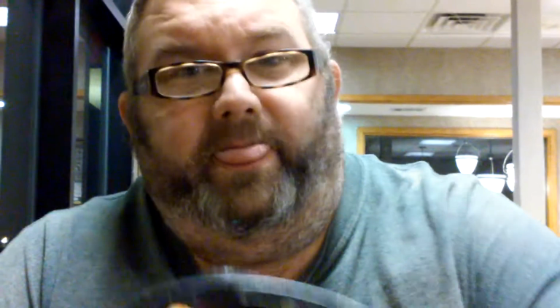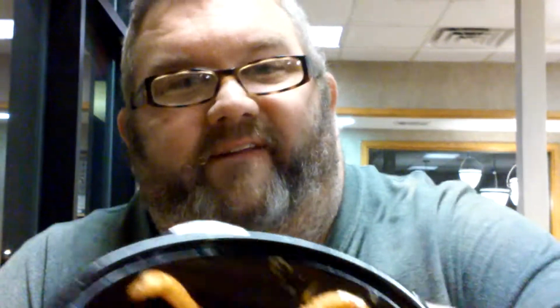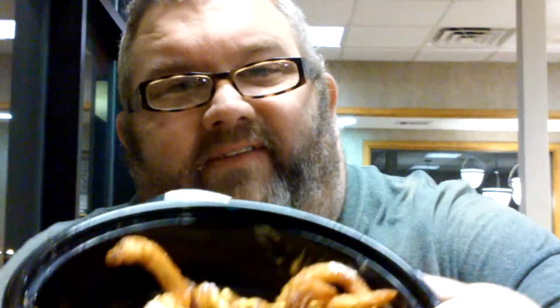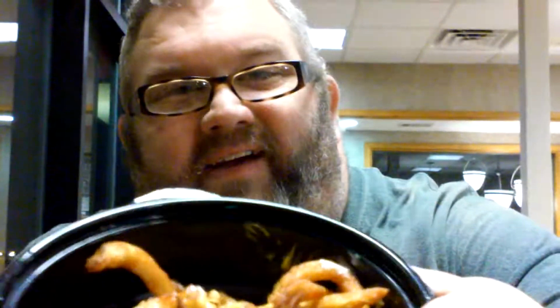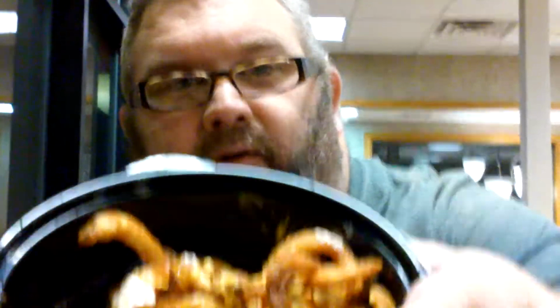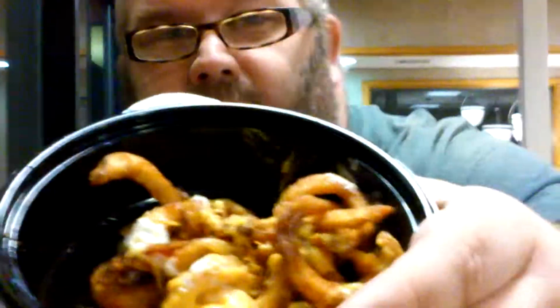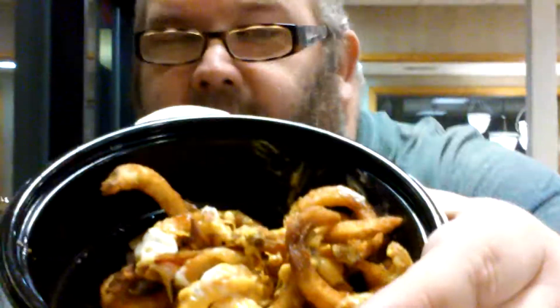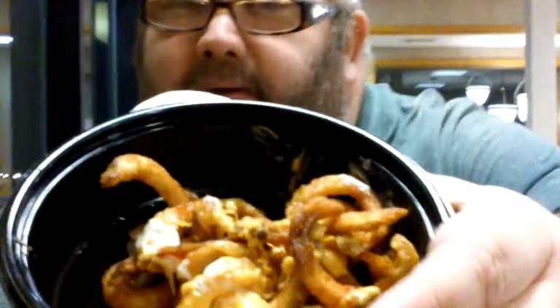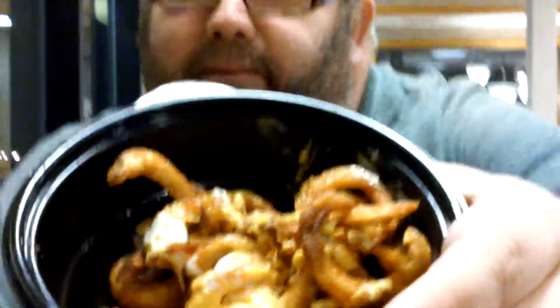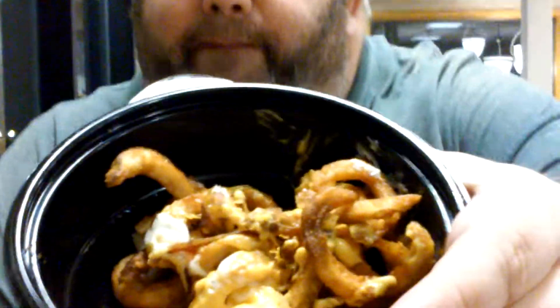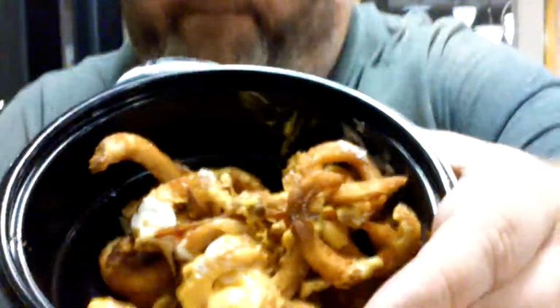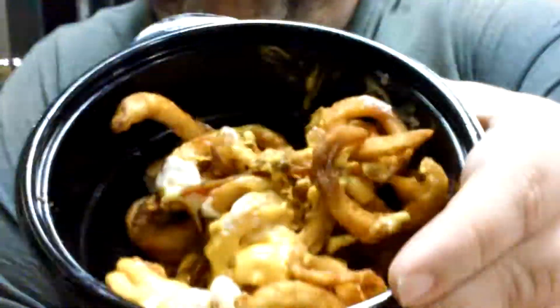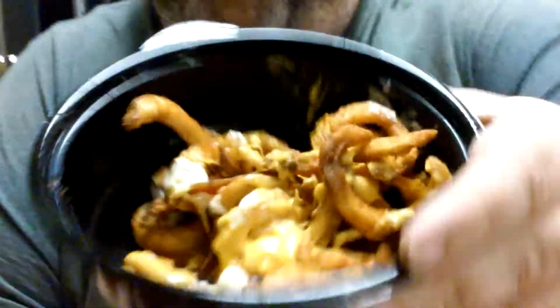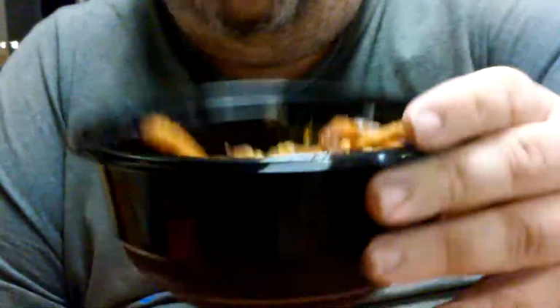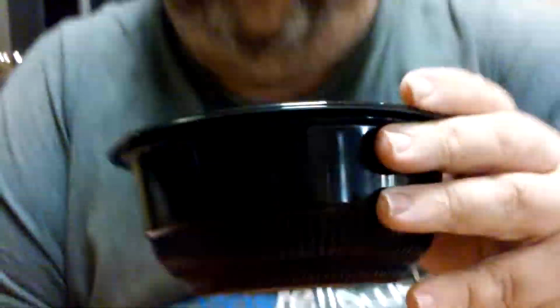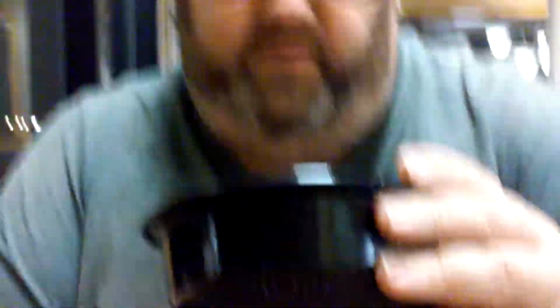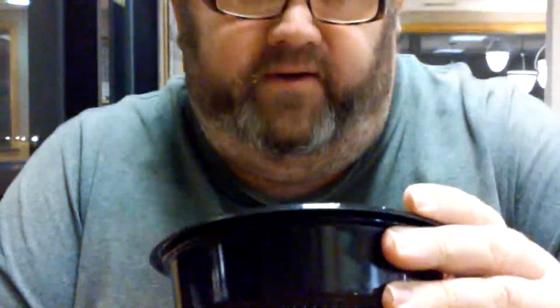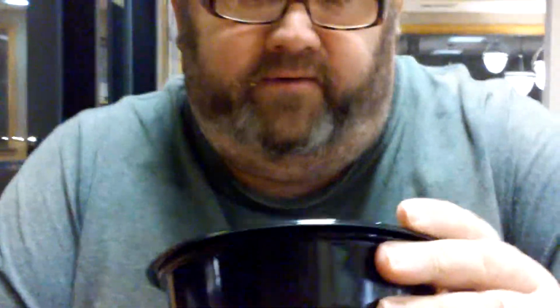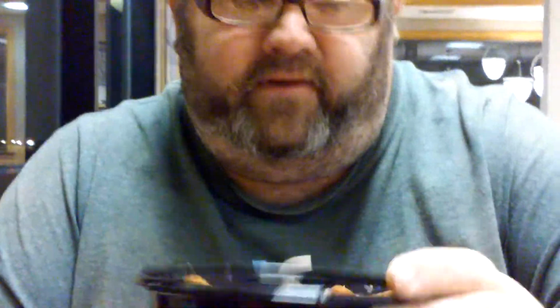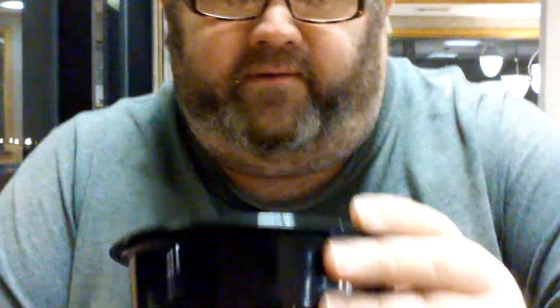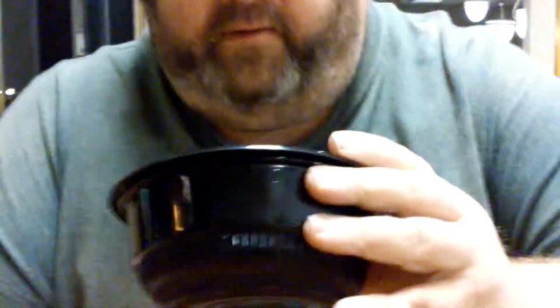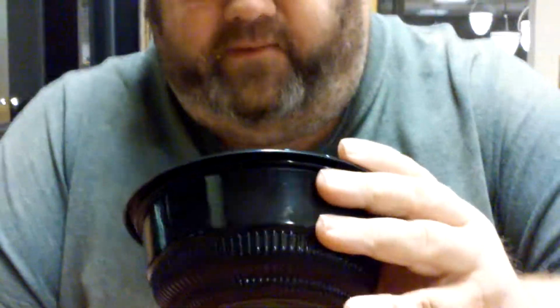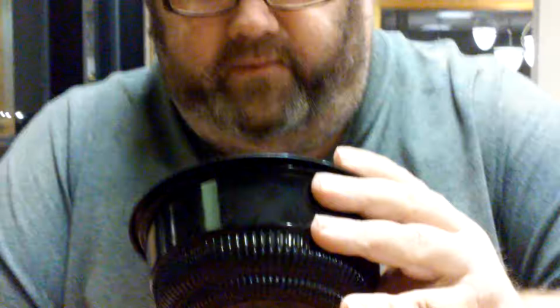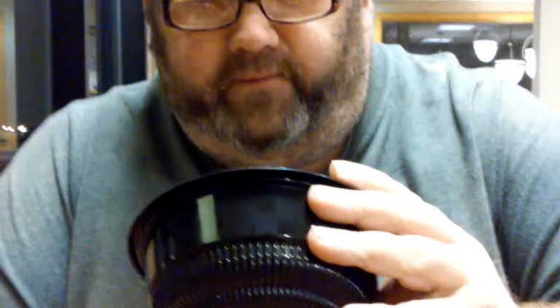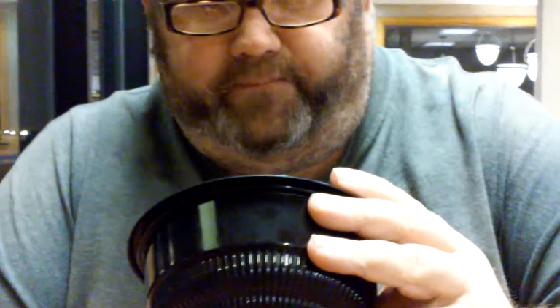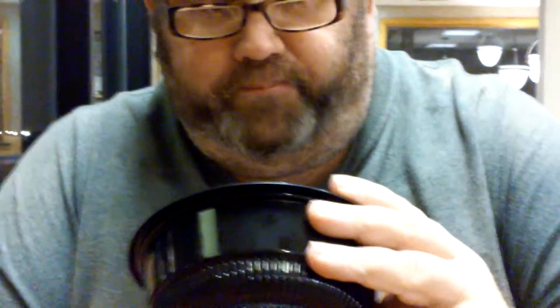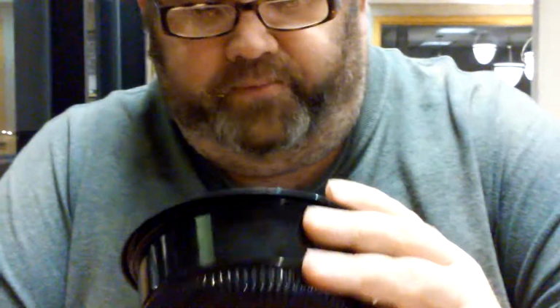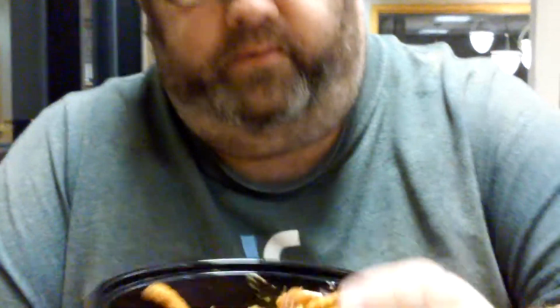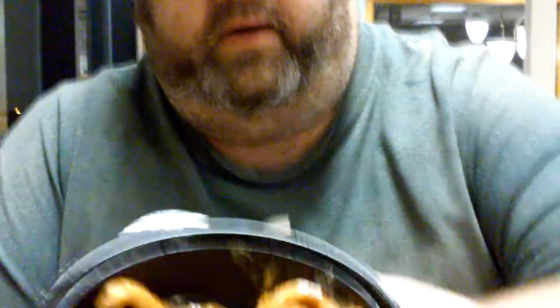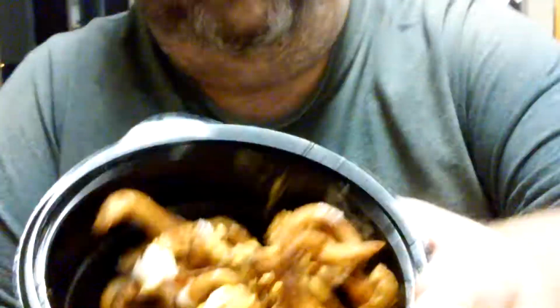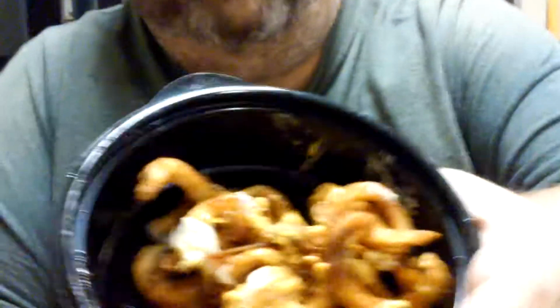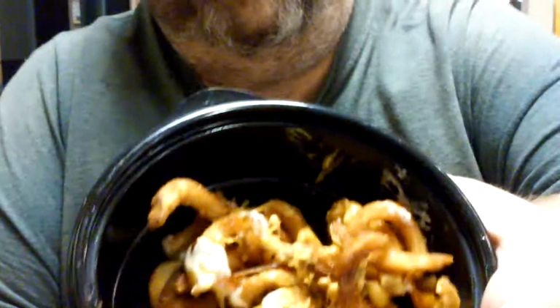Doesn't that look good? Got cheese on it. Some kind of sauce.